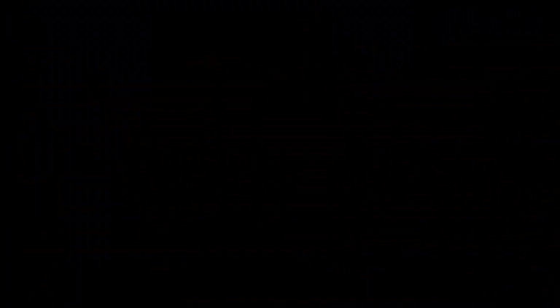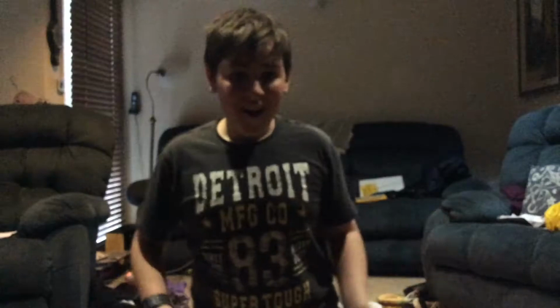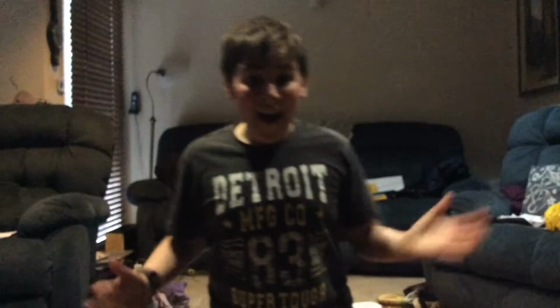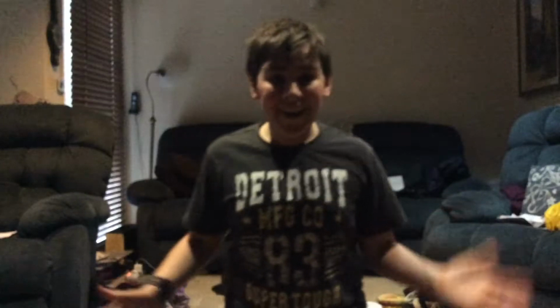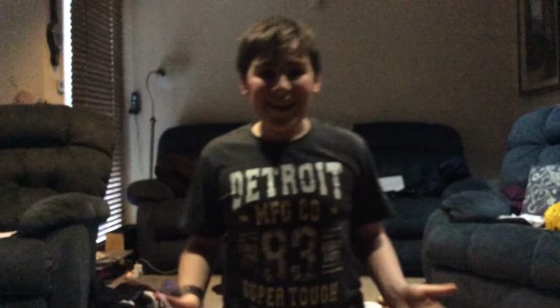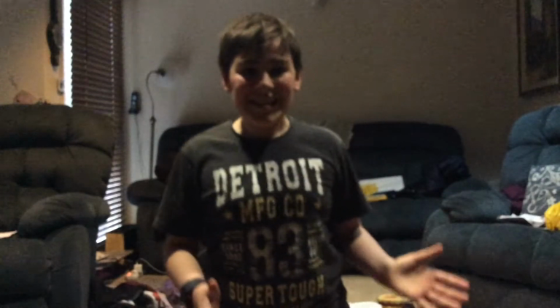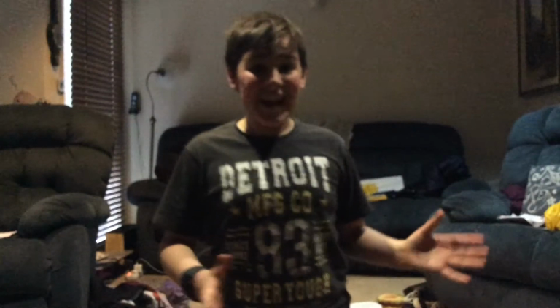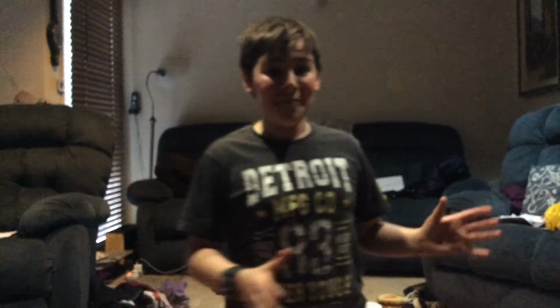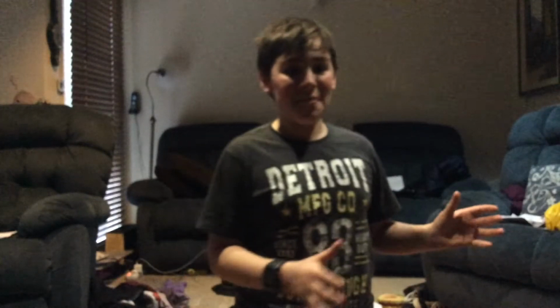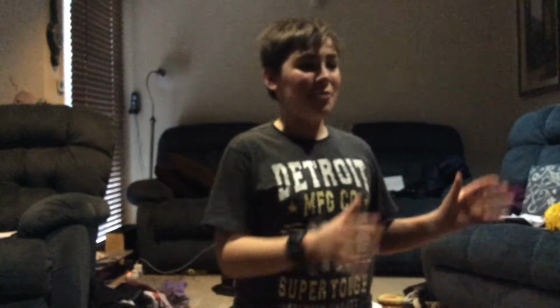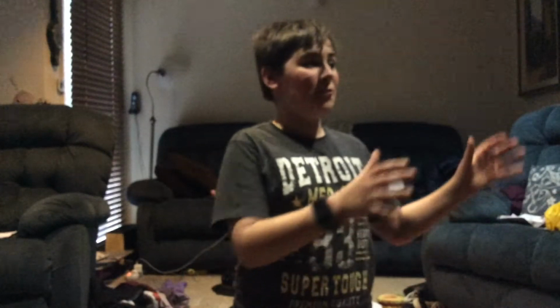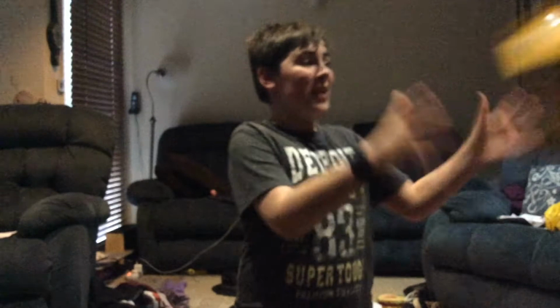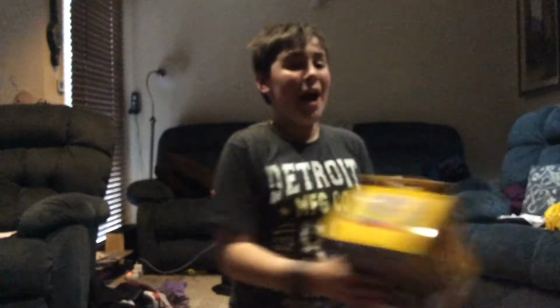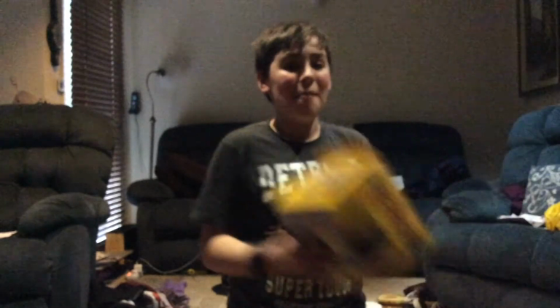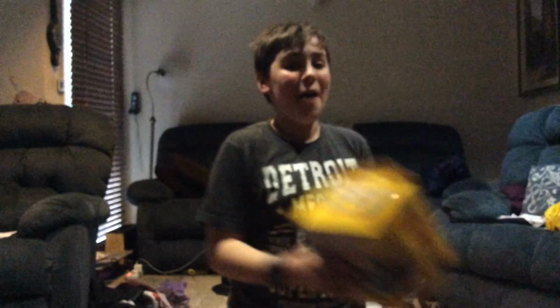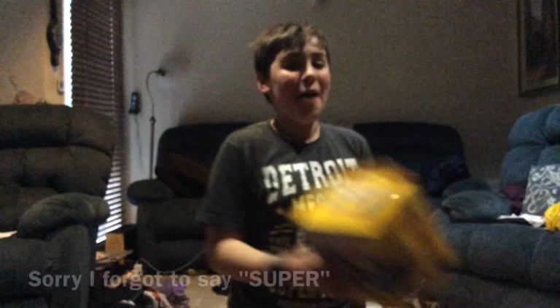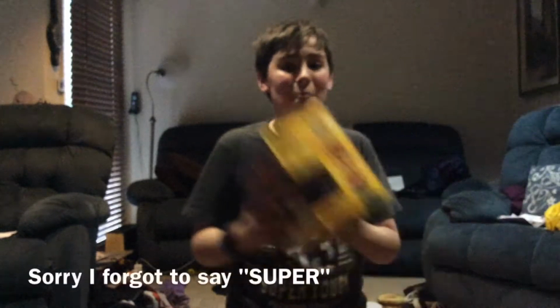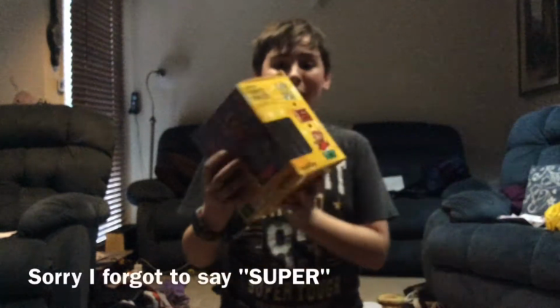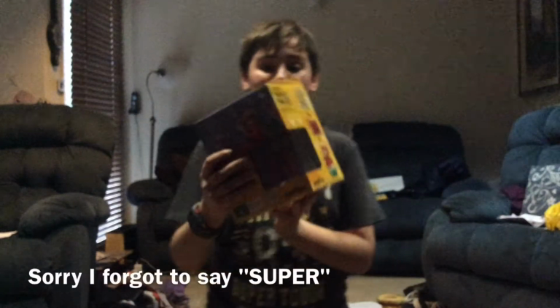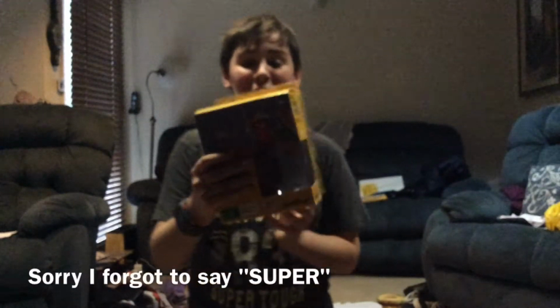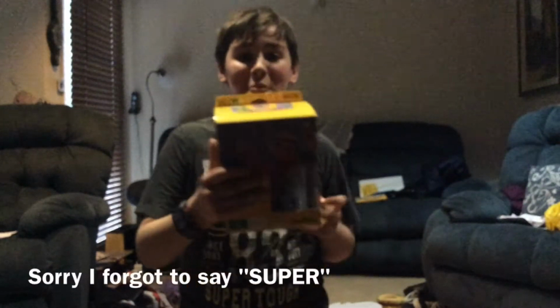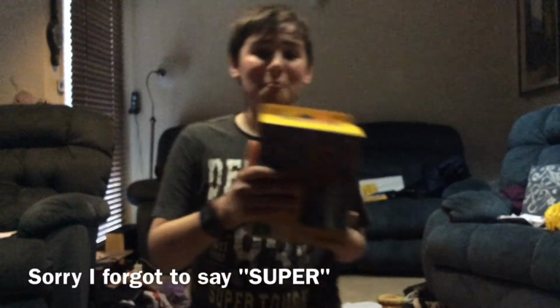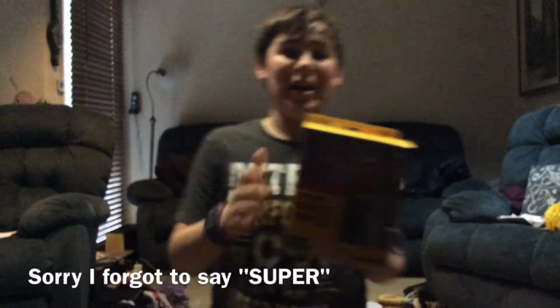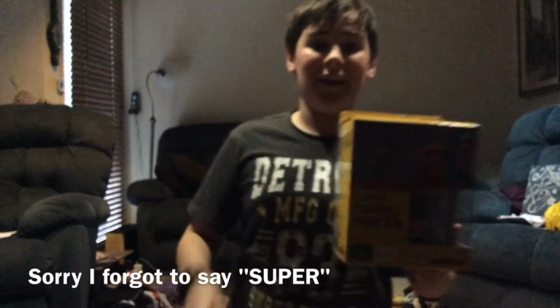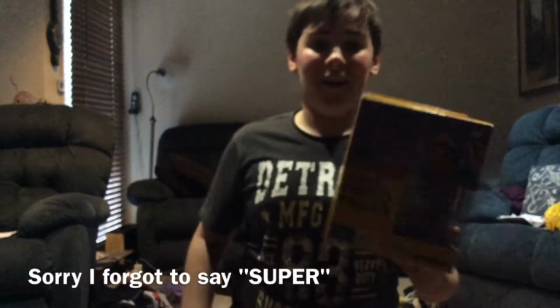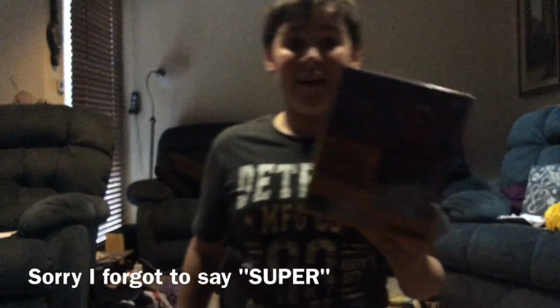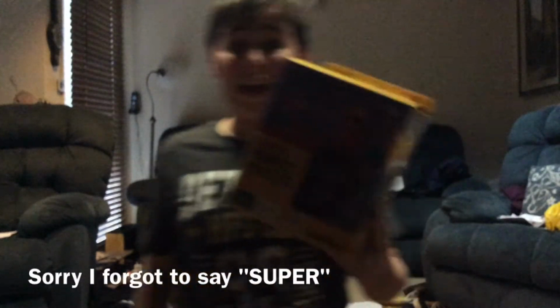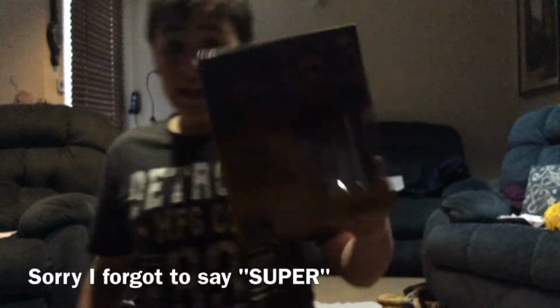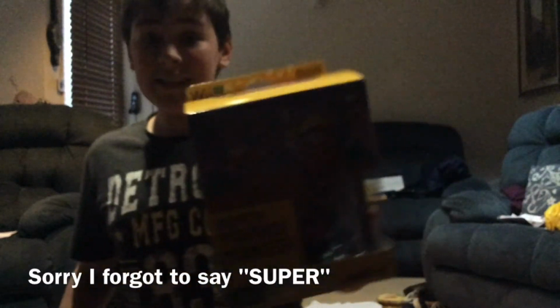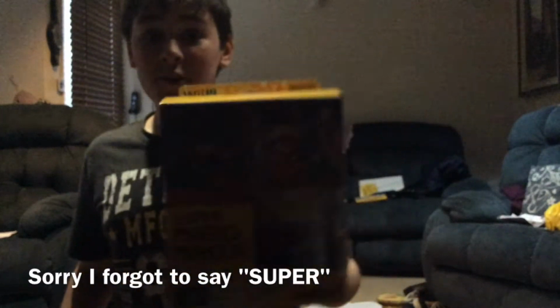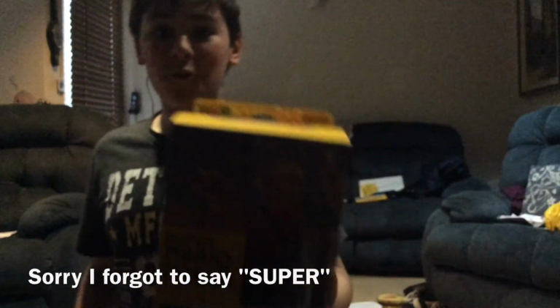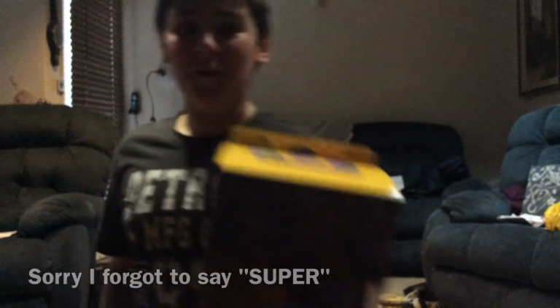Hey guys! Today I'm going to be reviewing Super Mario Maker. Here's the review.